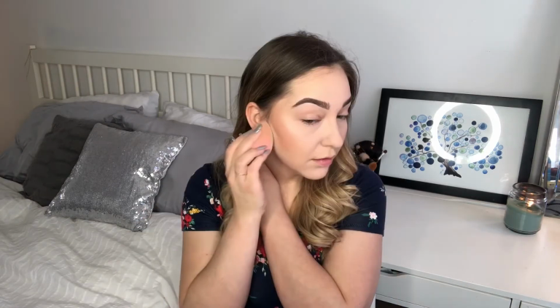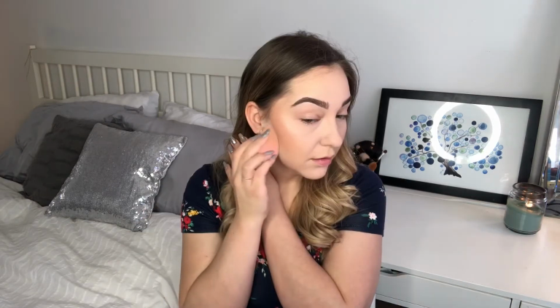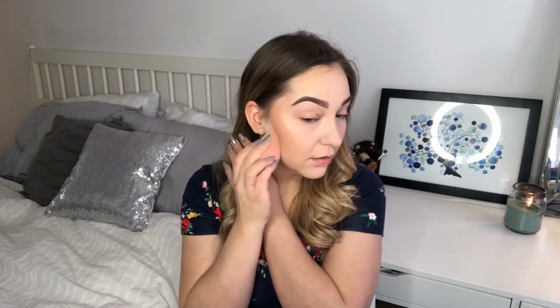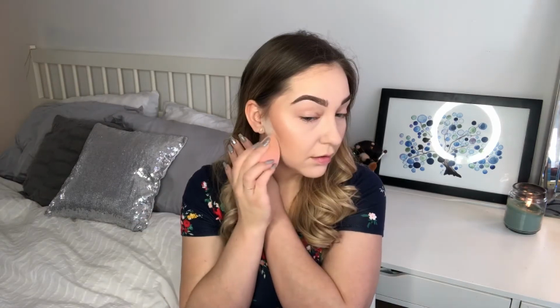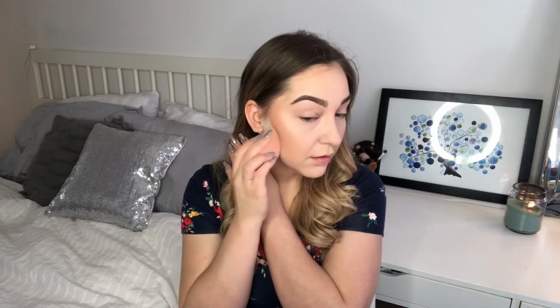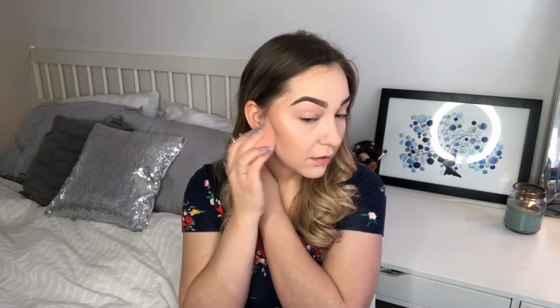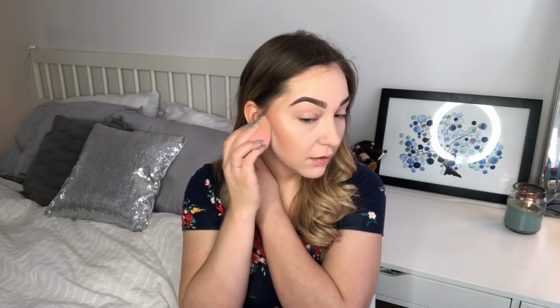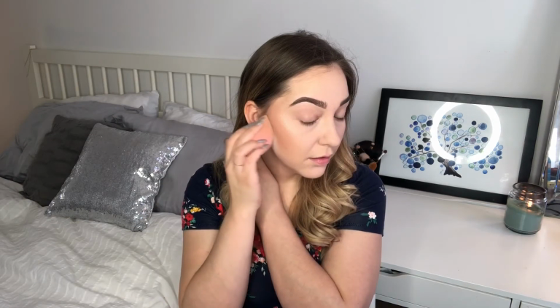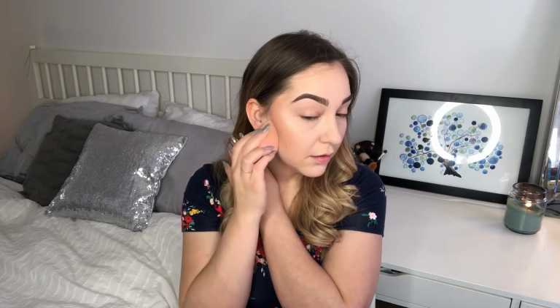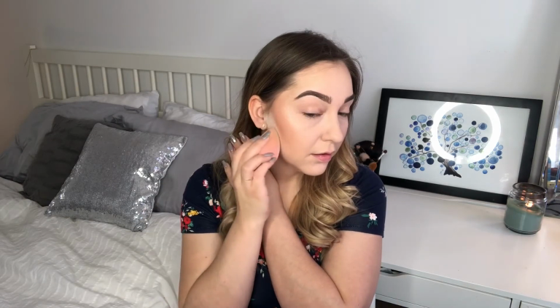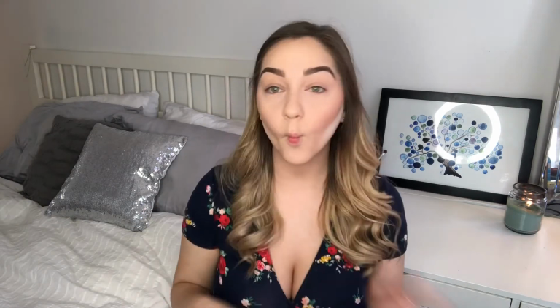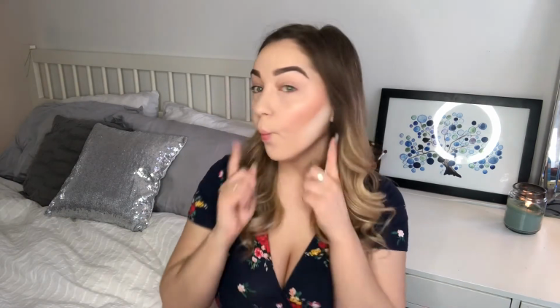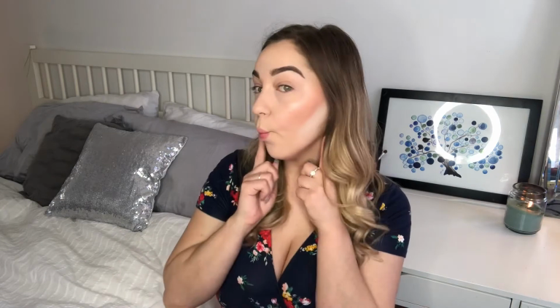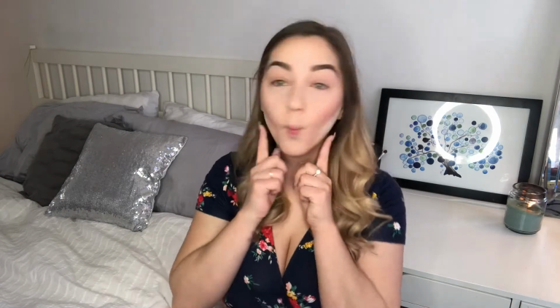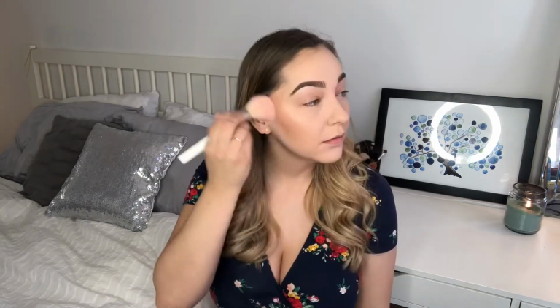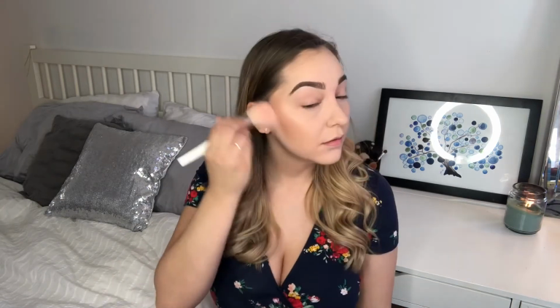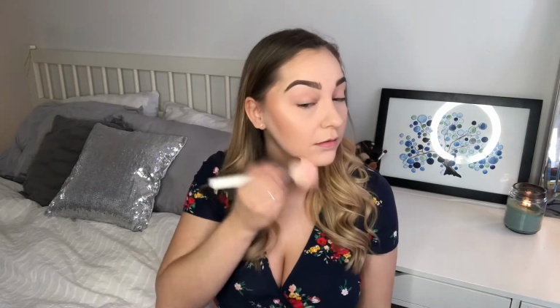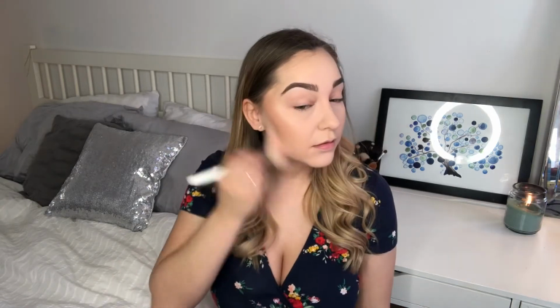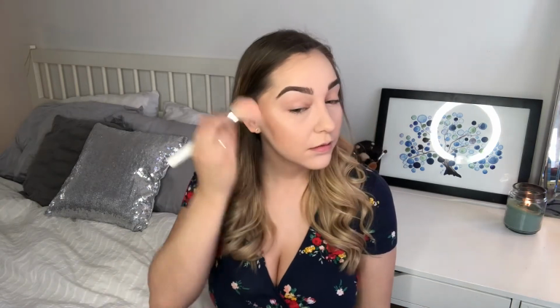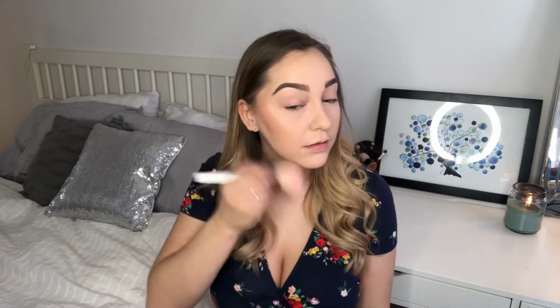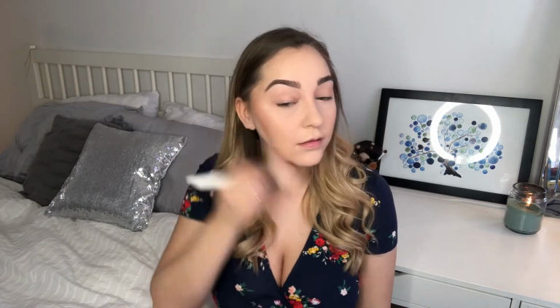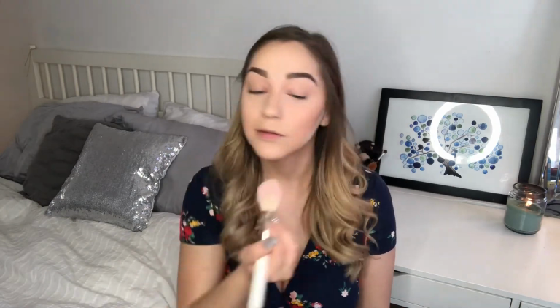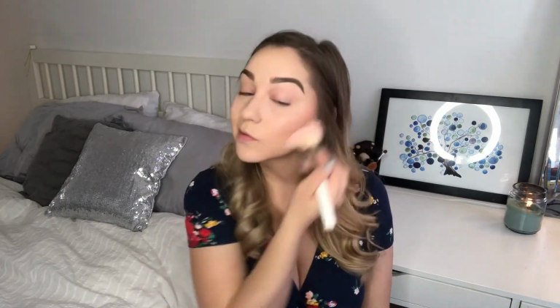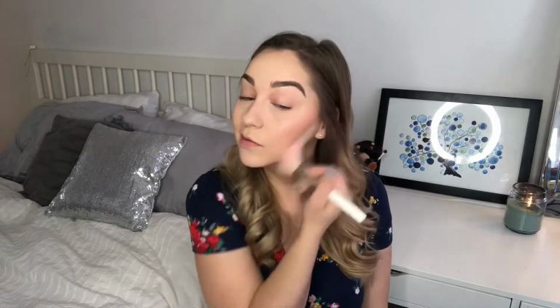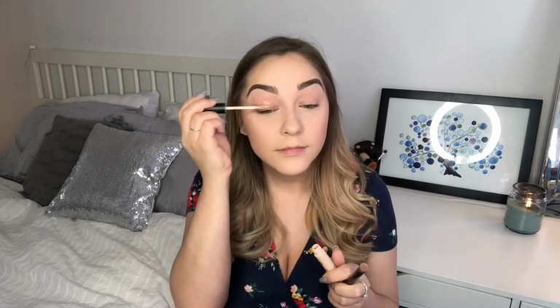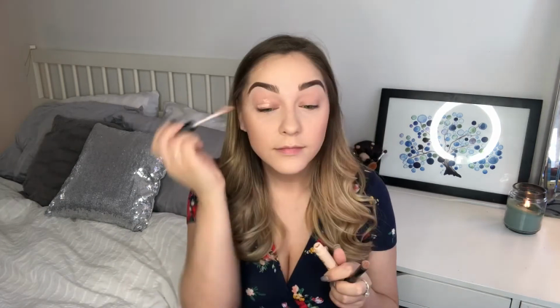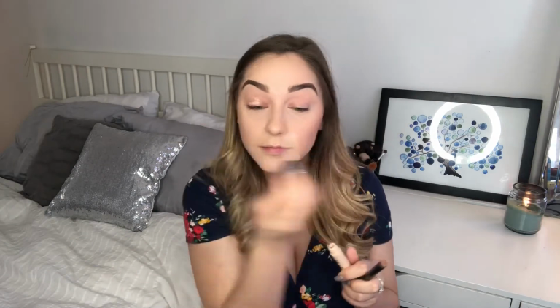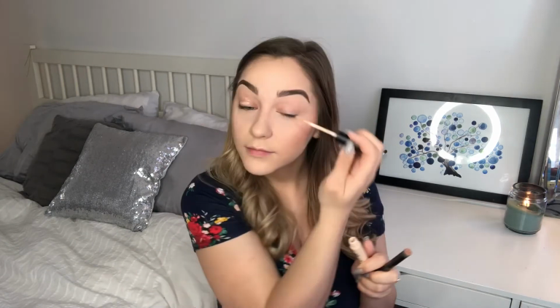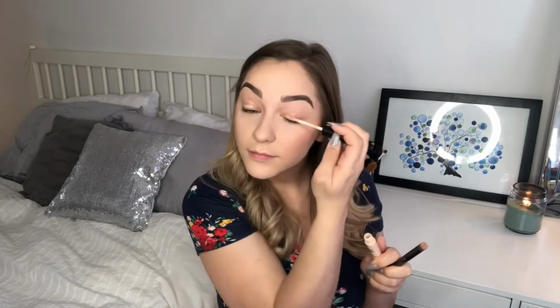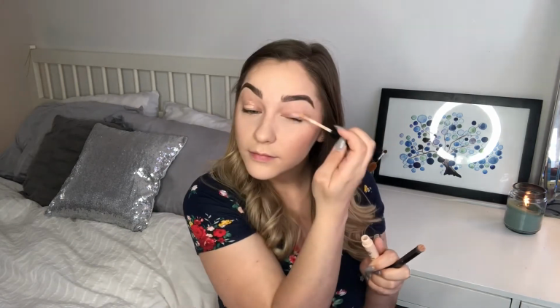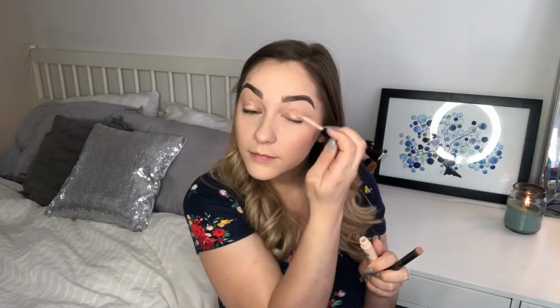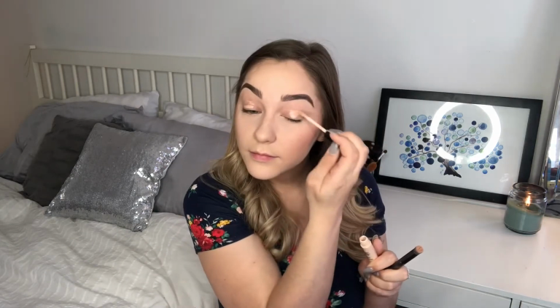I'm defining my cheekbones even more by going in with the same loose powder that we used to bake under my eyes.